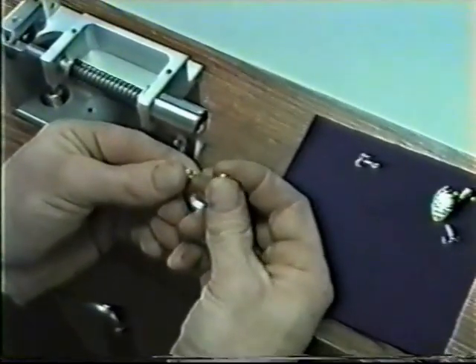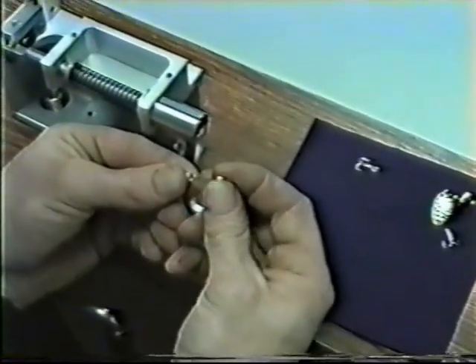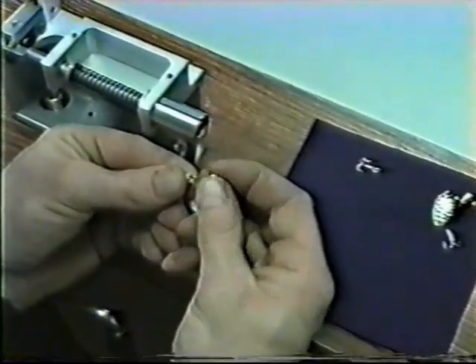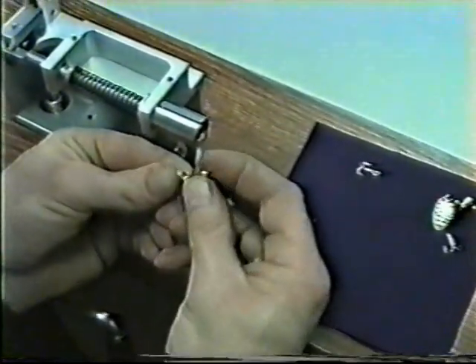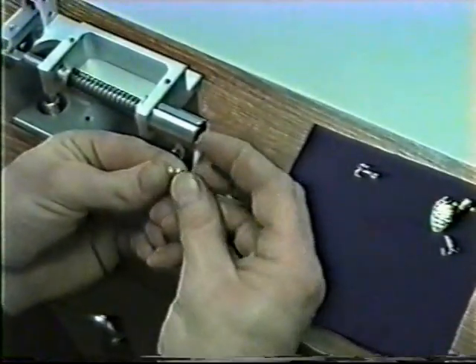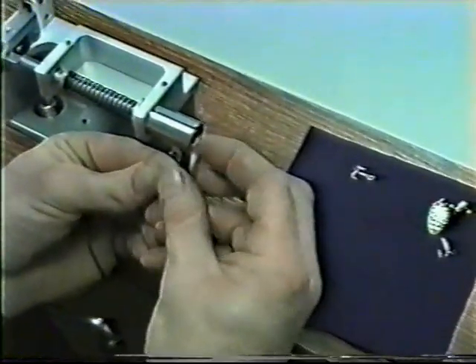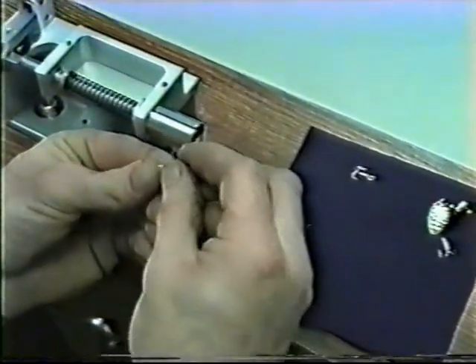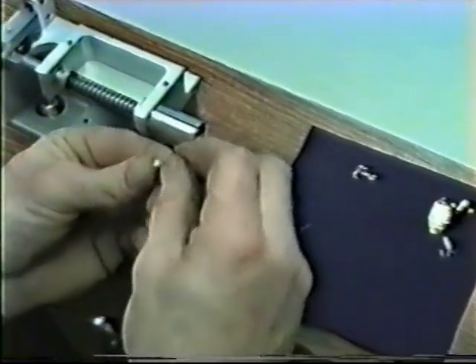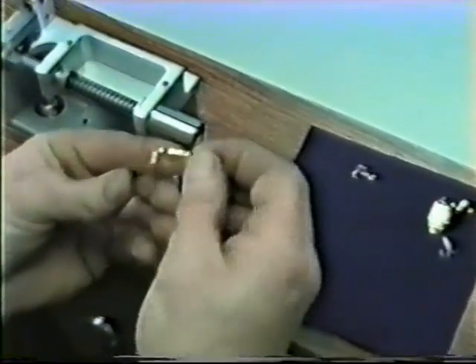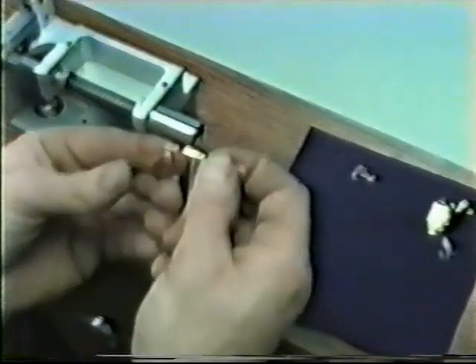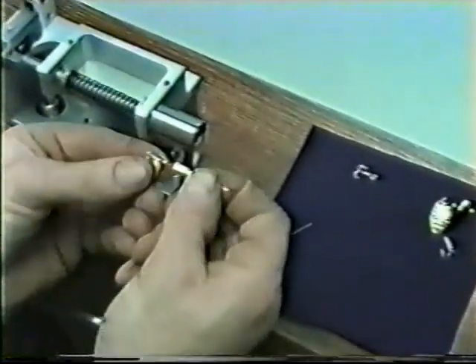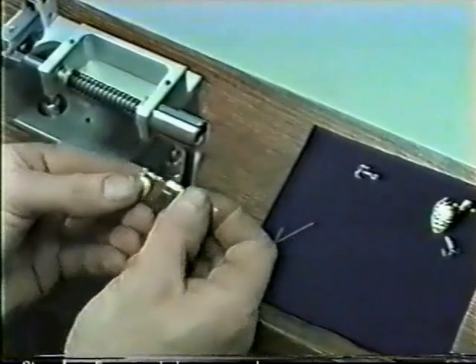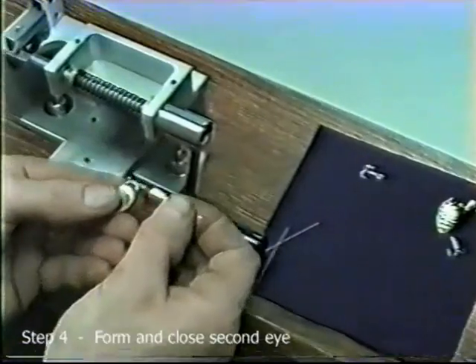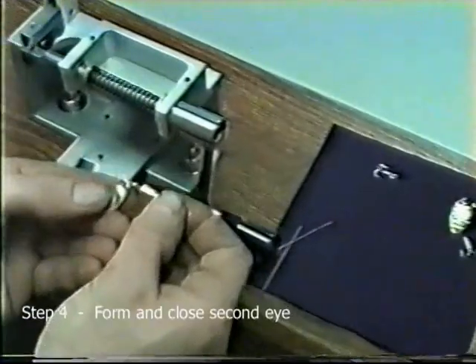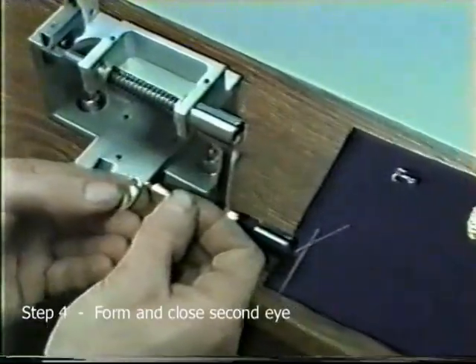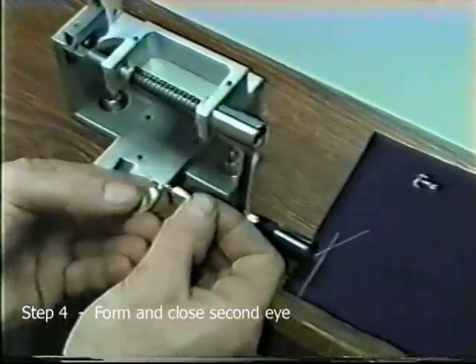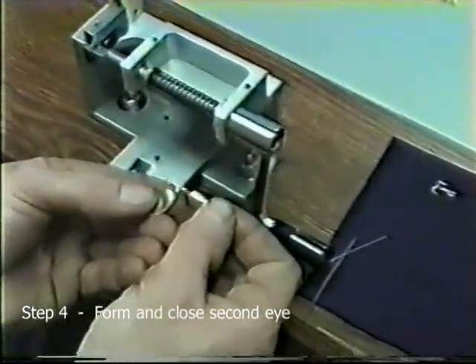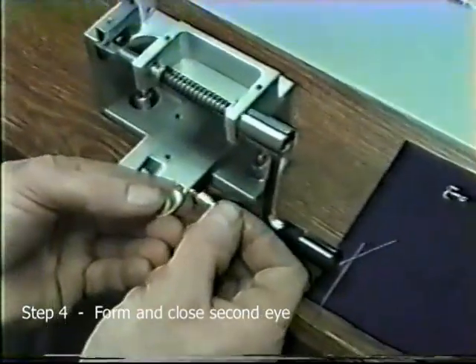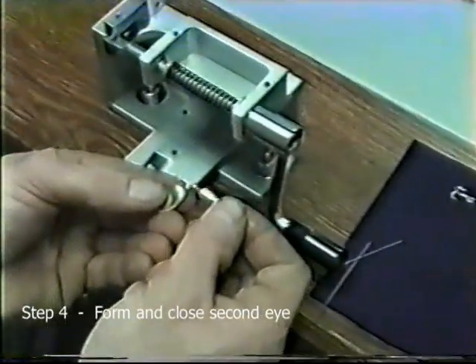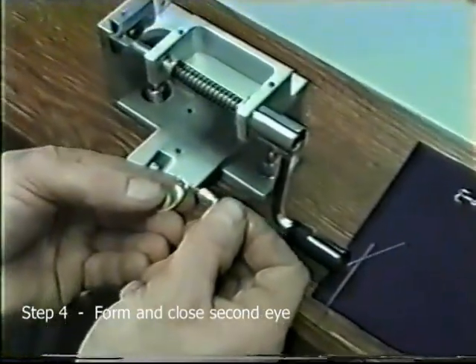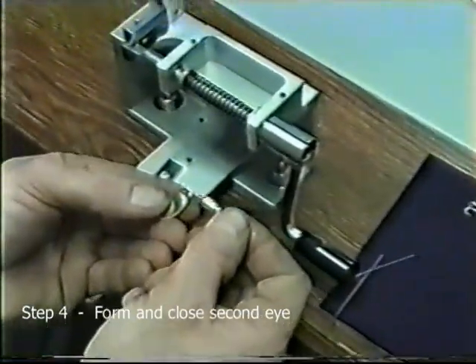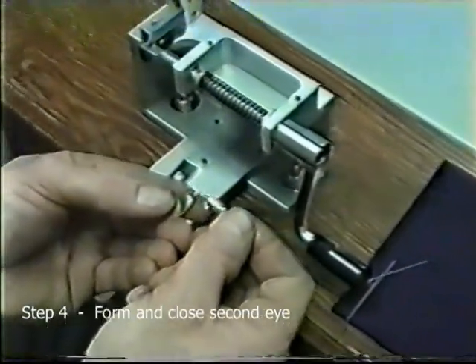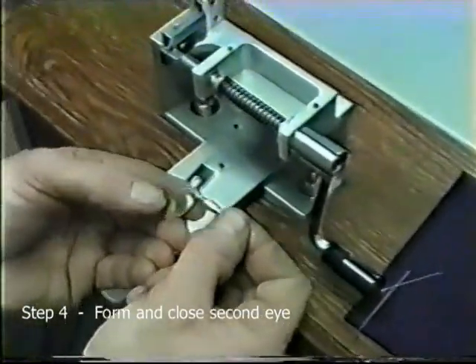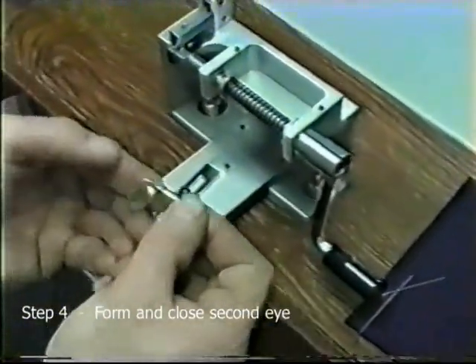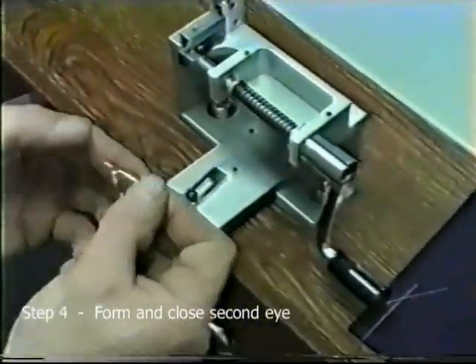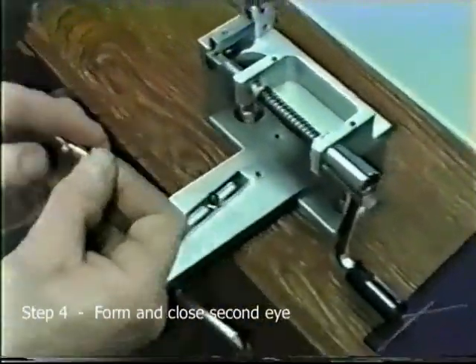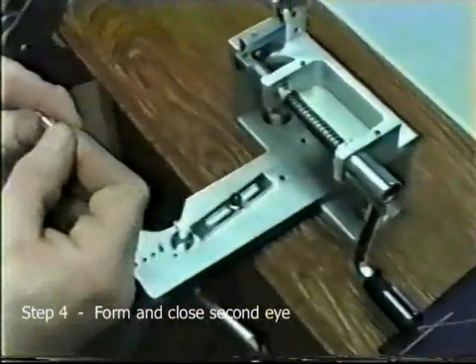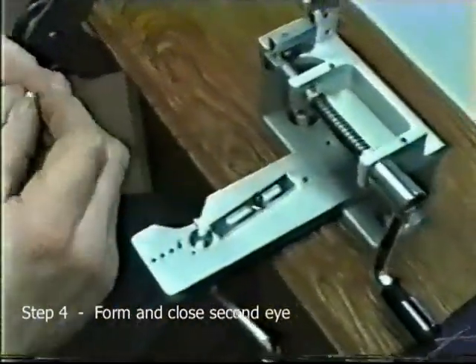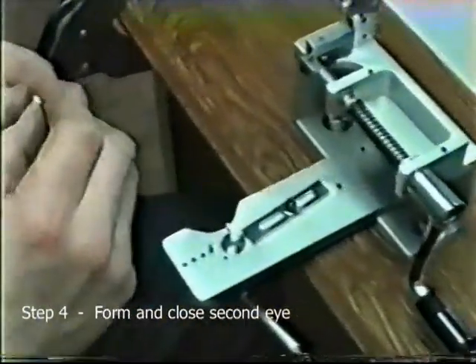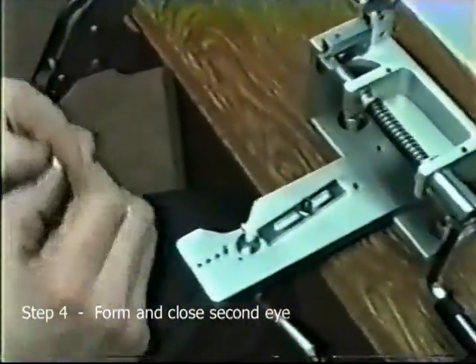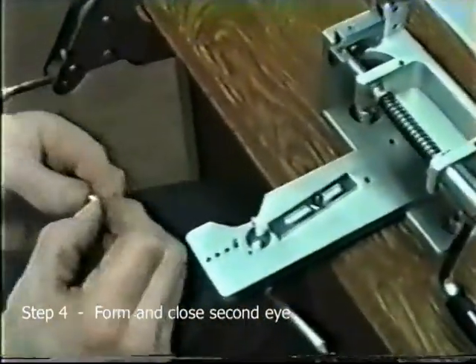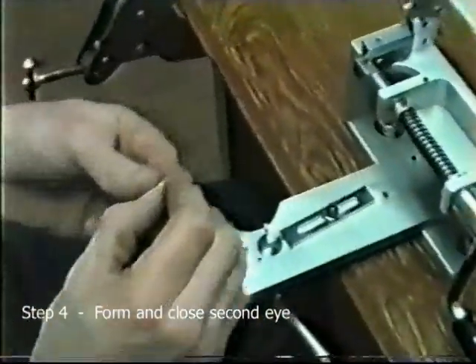From there we repeat the same eye forming process to attach a hook and produce a completely finished lure.